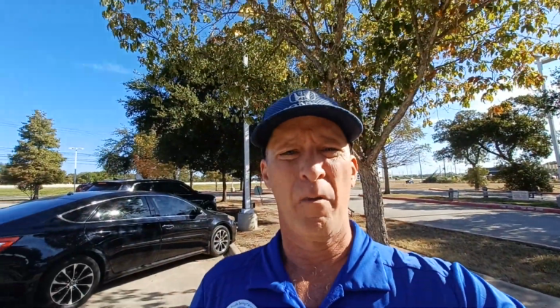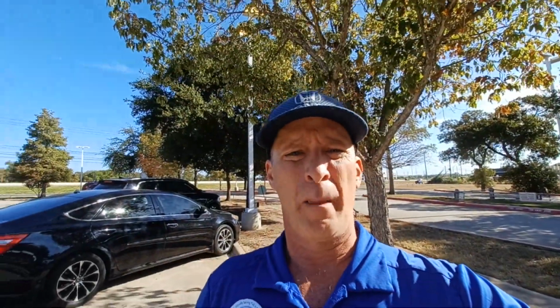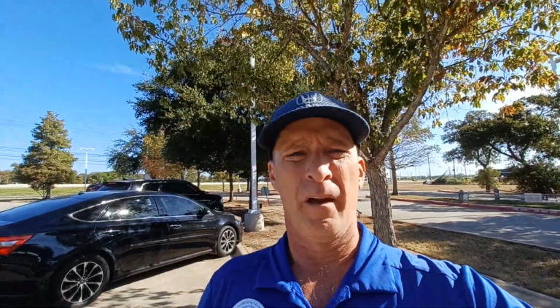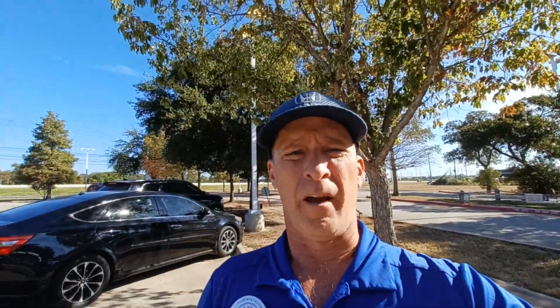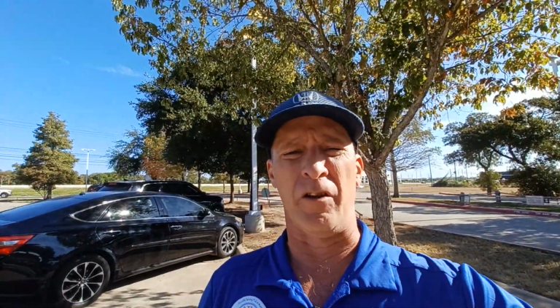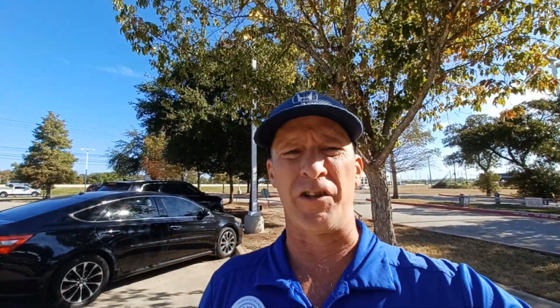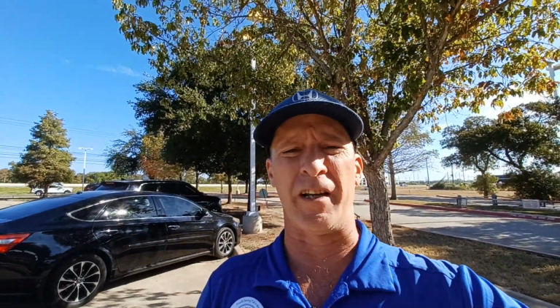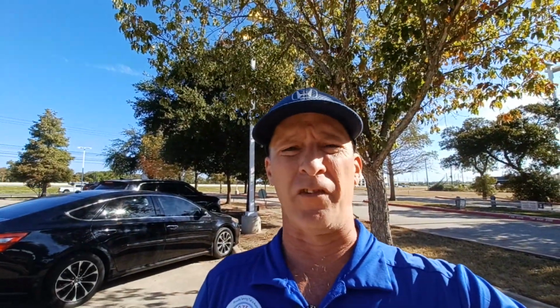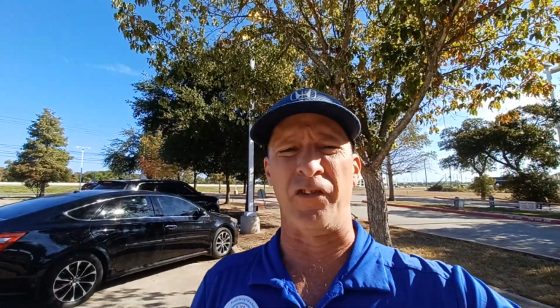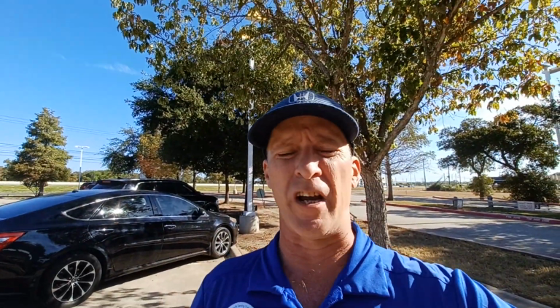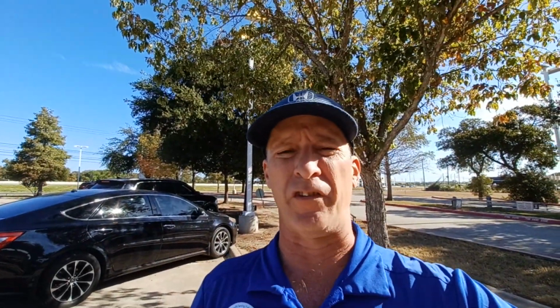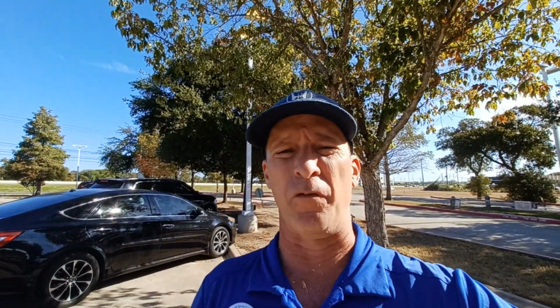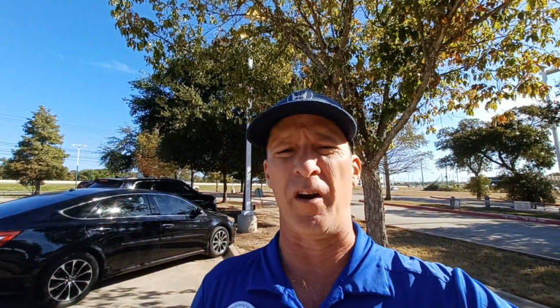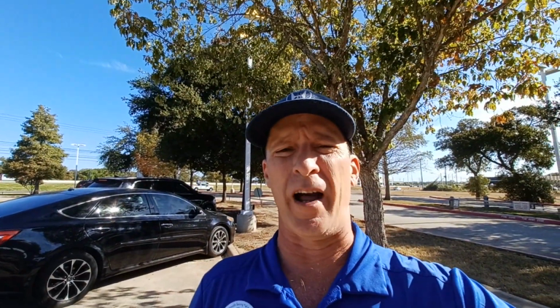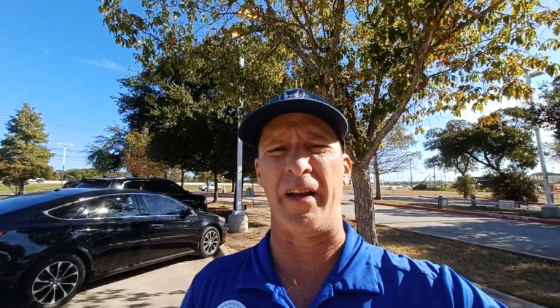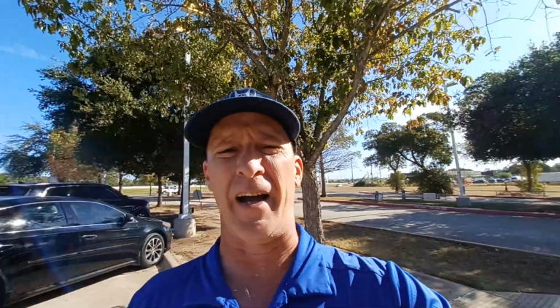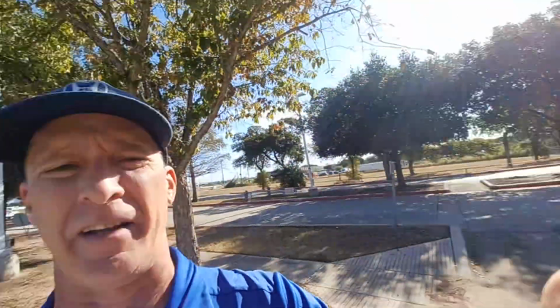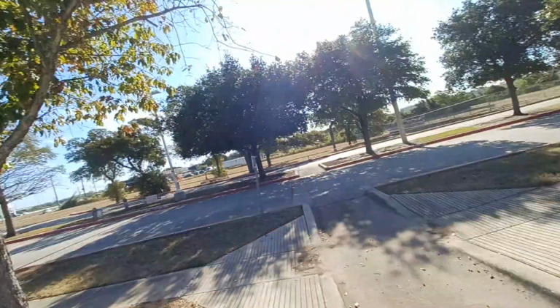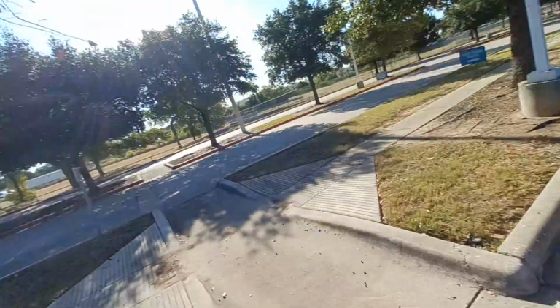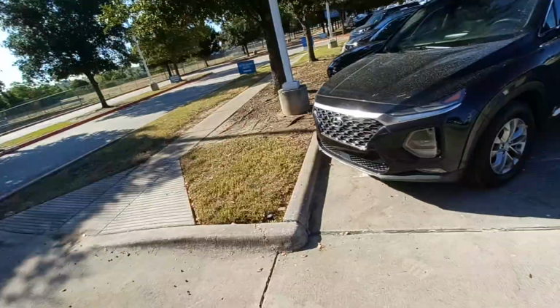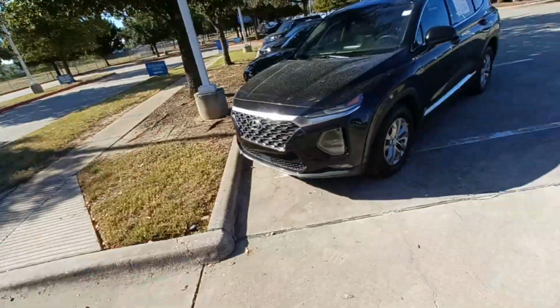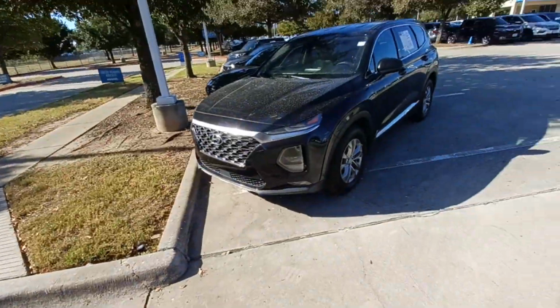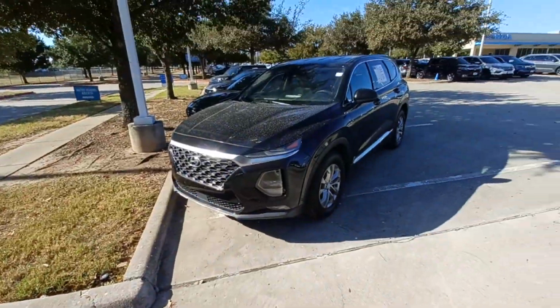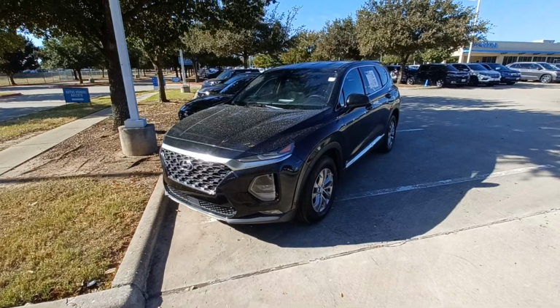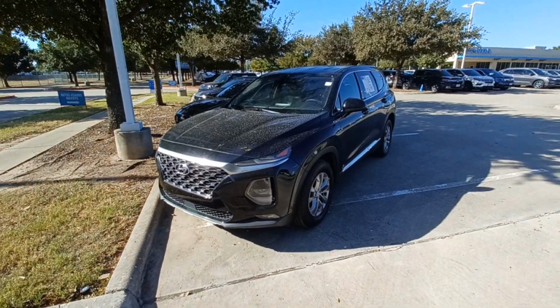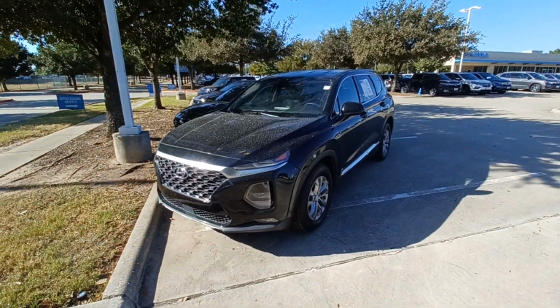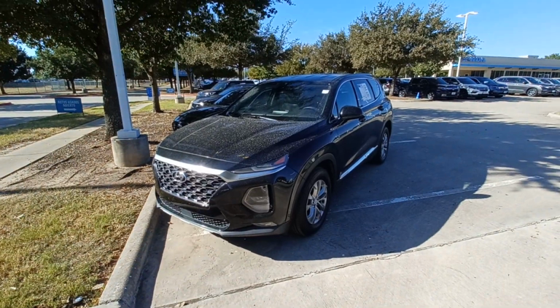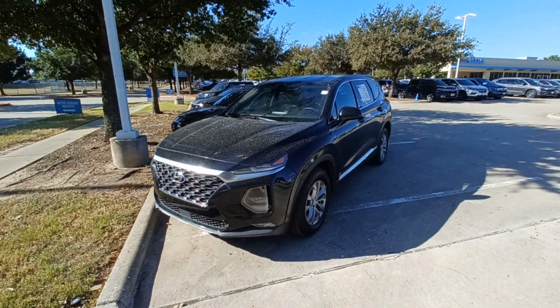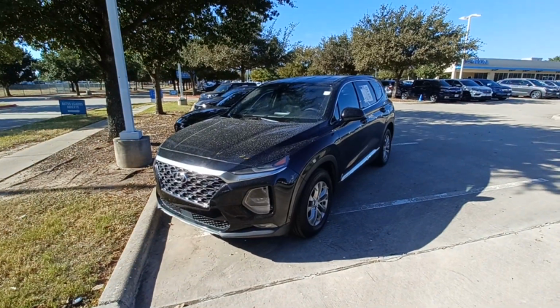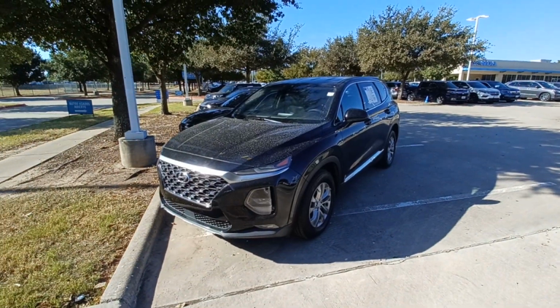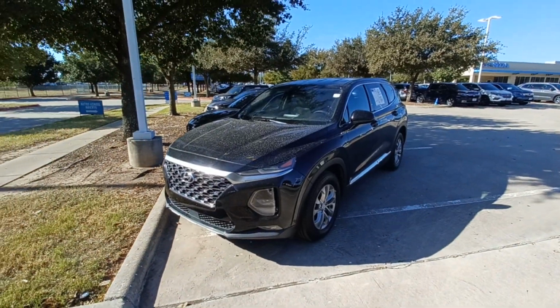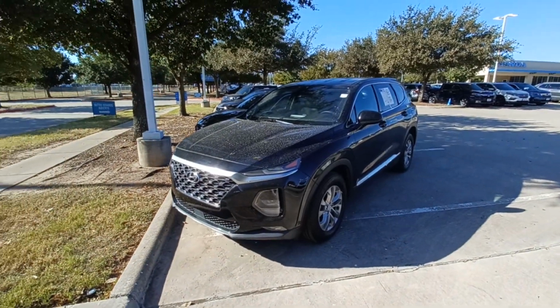Hello, this is Jason over at Howdy Honda, and this is my 2020 Hyundai Santa Fe.